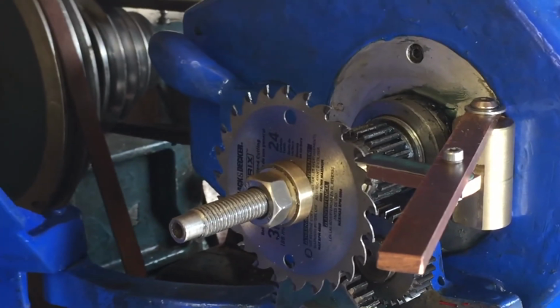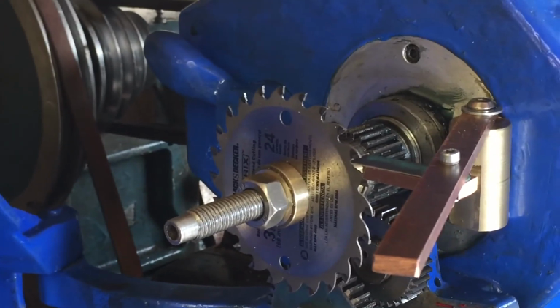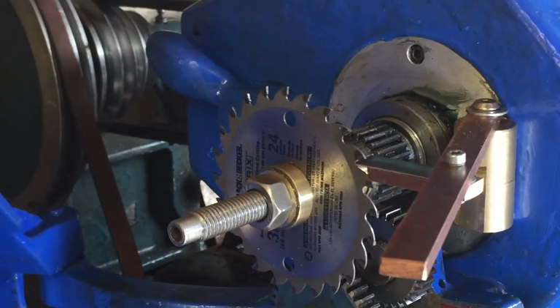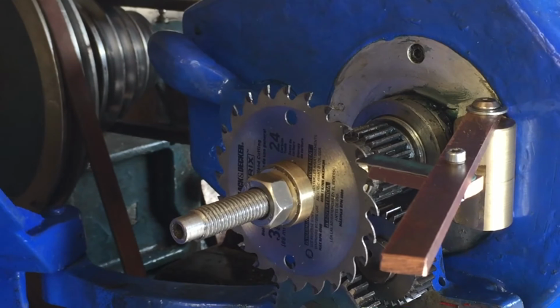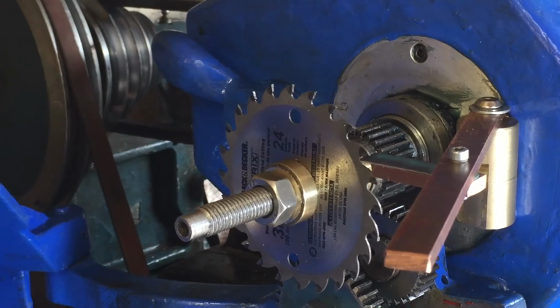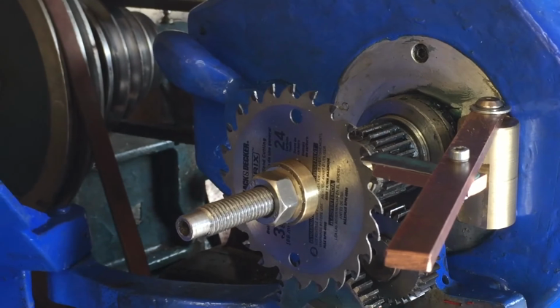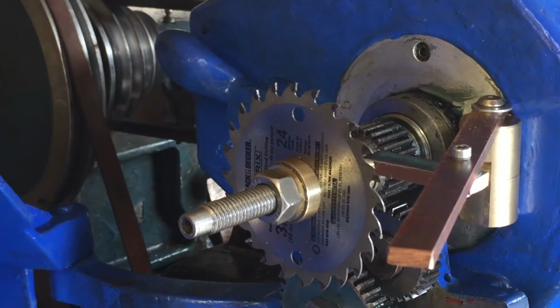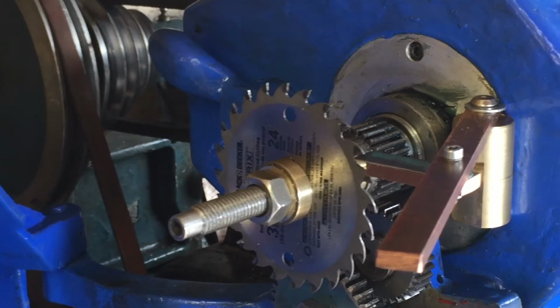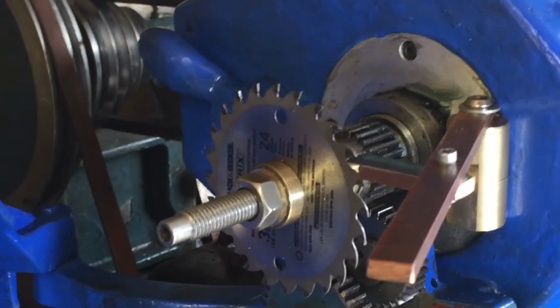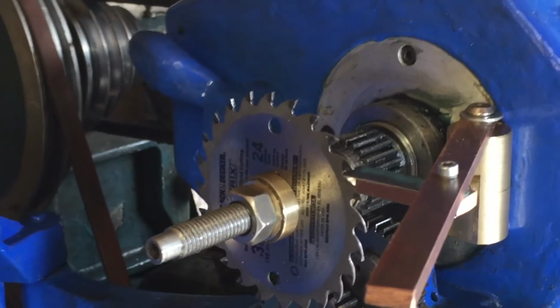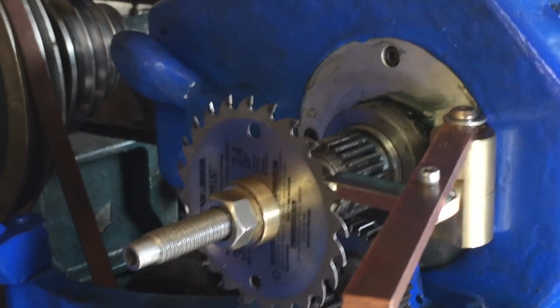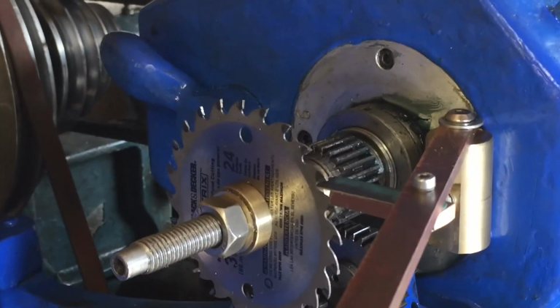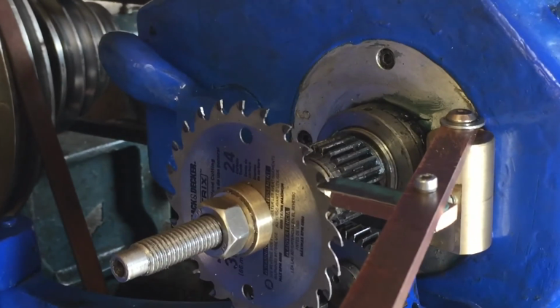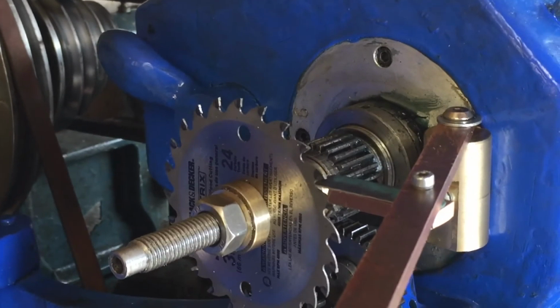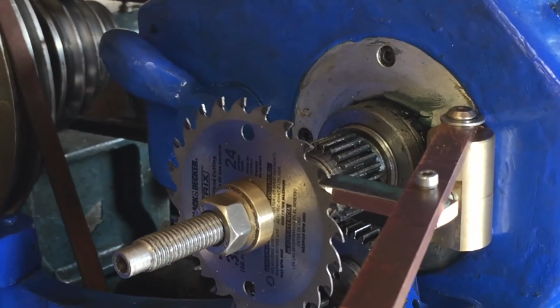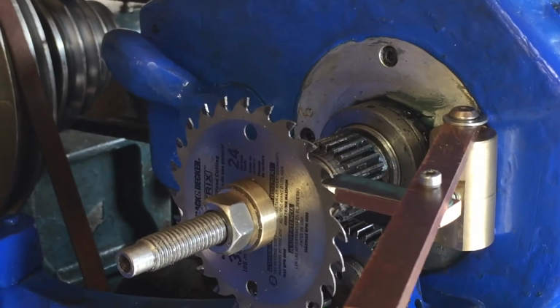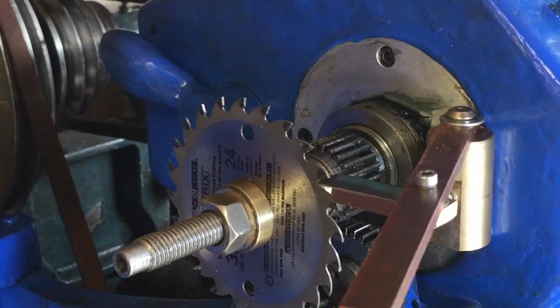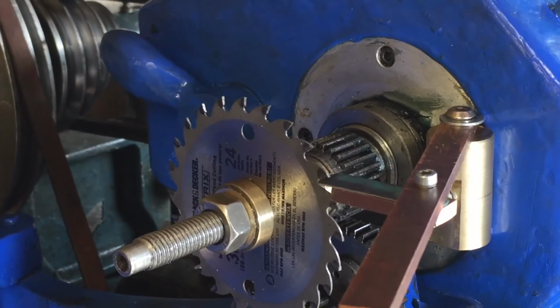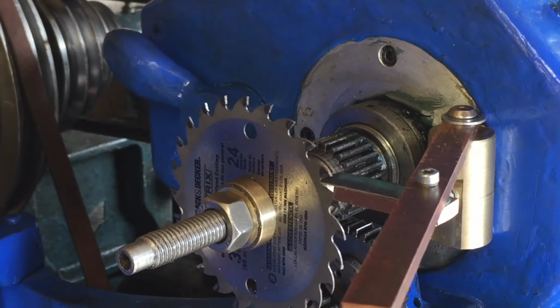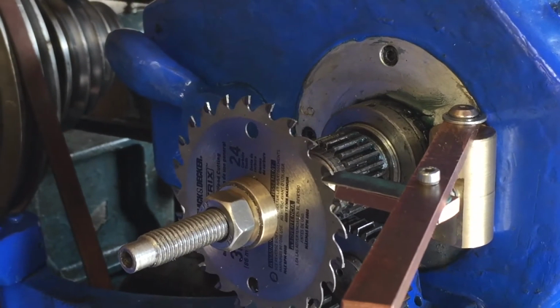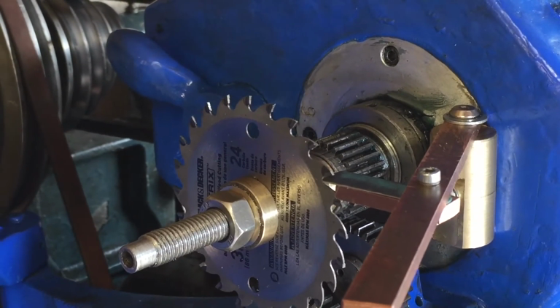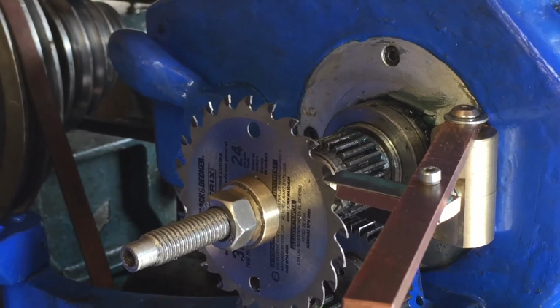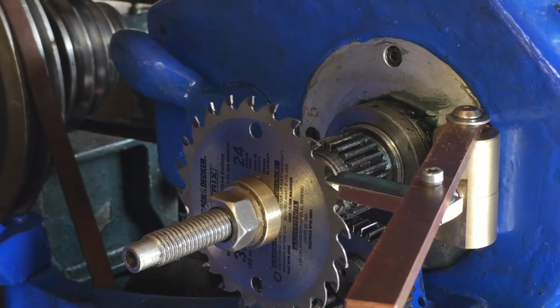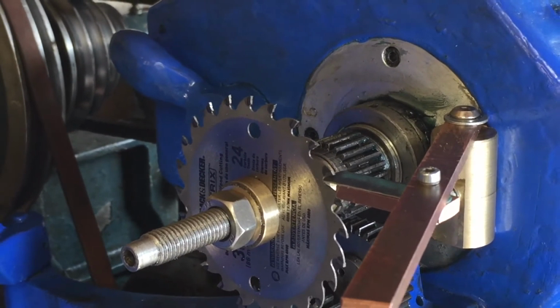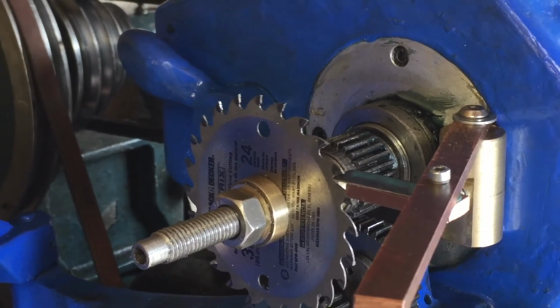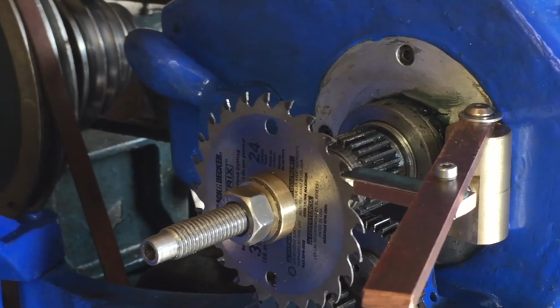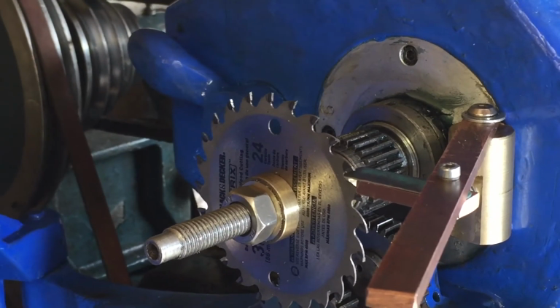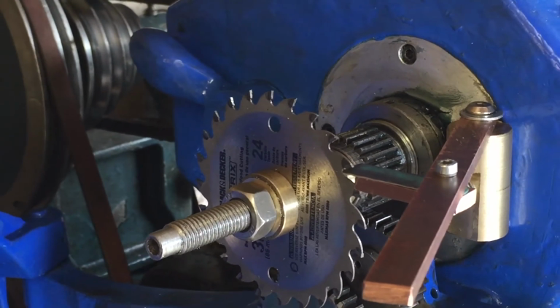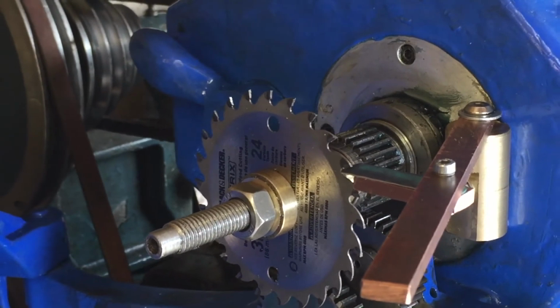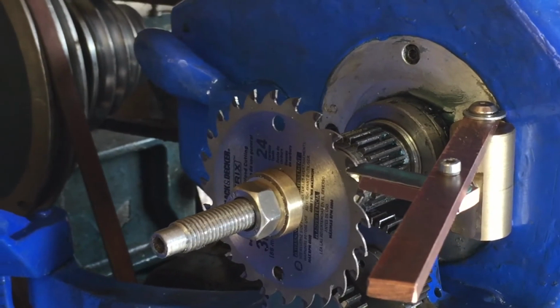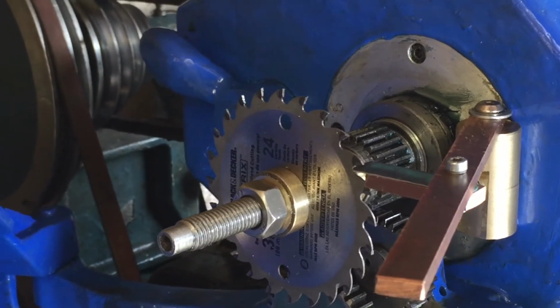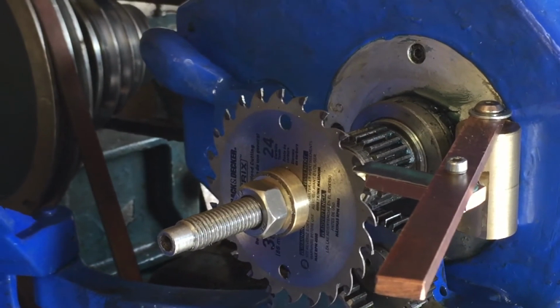It's also designed so that you can take gear wheels and use those as dividing wheels.